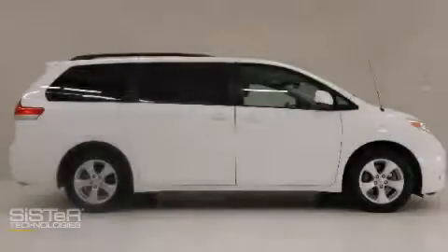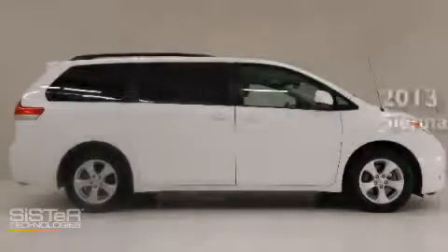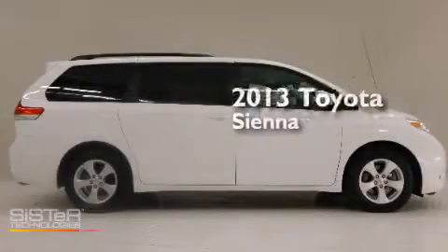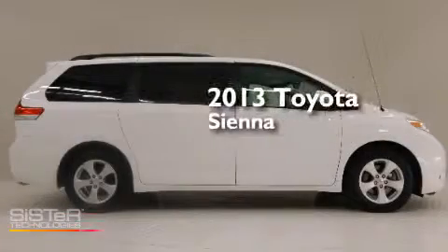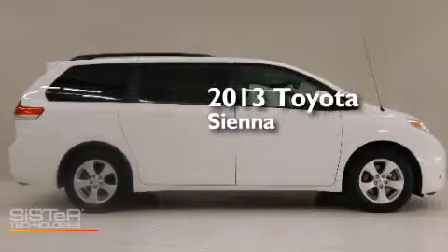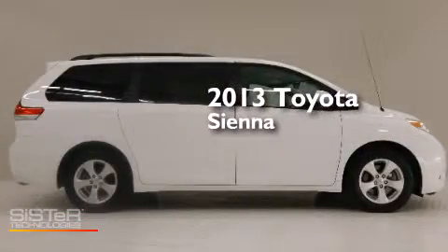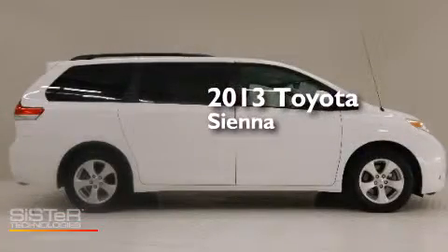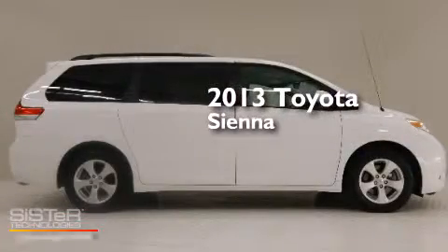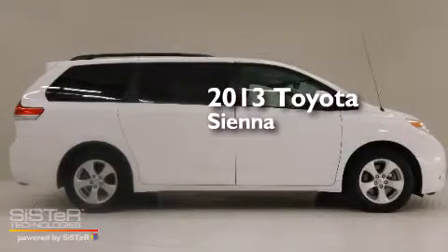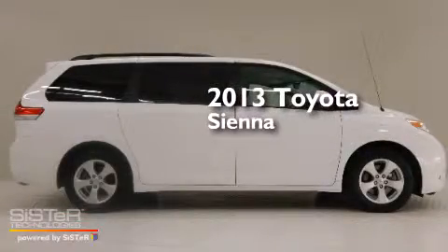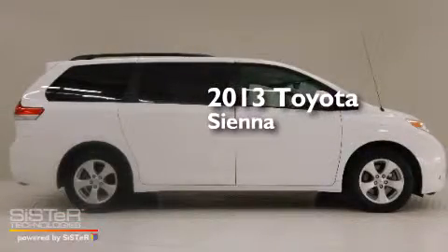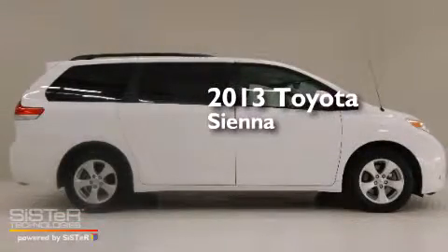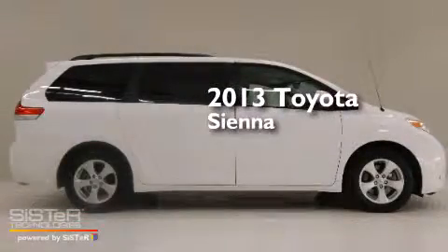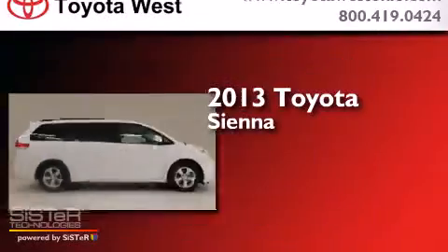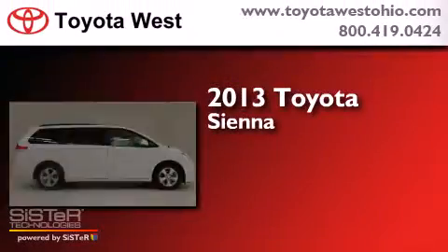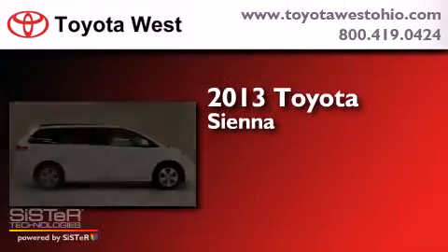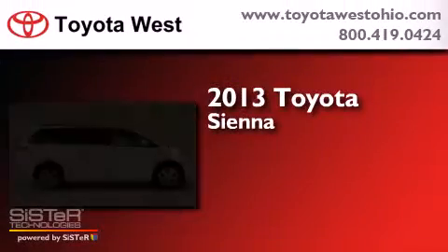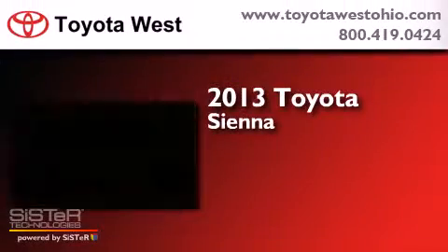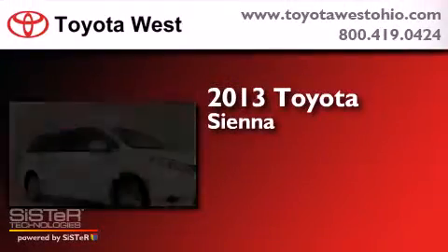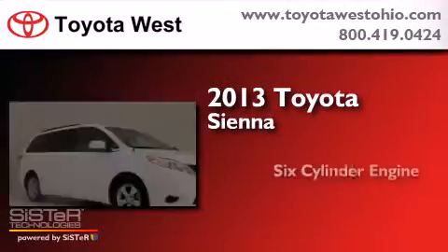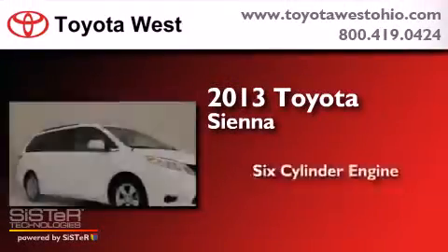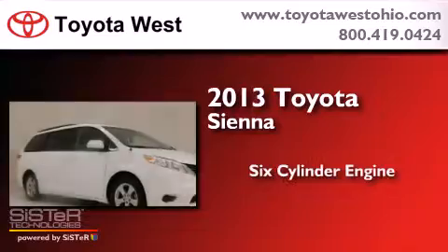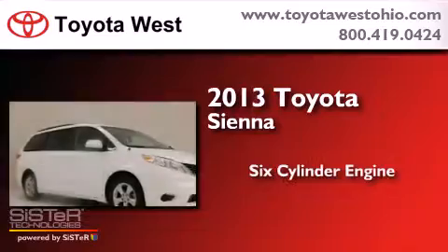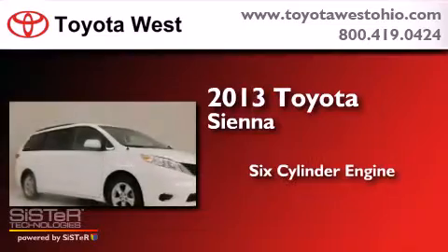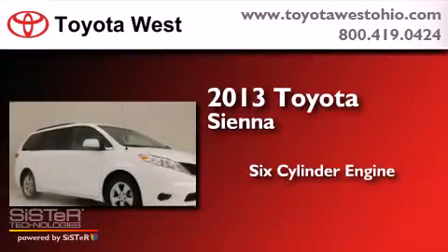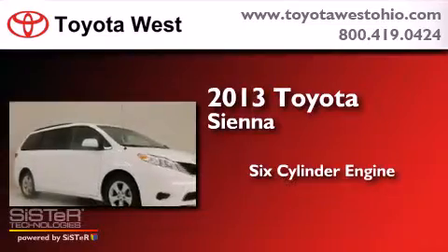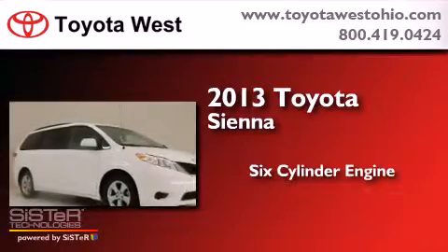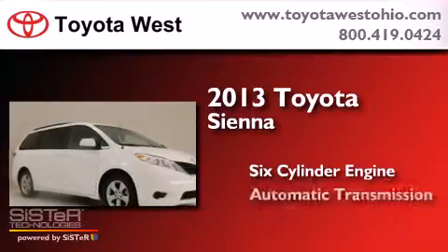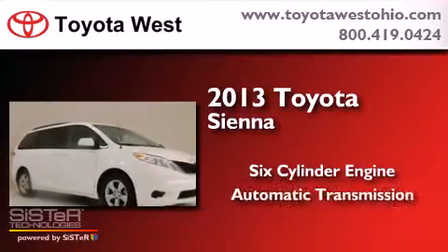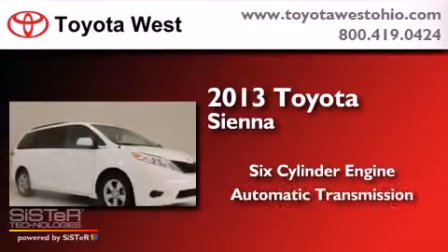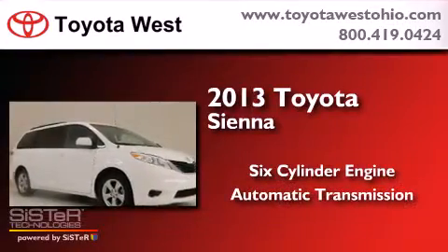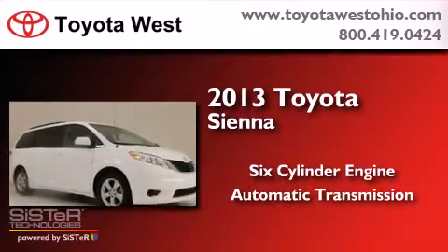This is a 2013 Toyota Sienna. It has a six-cylinder engine and an automatic transmission.